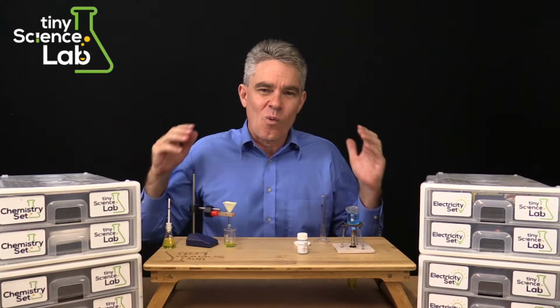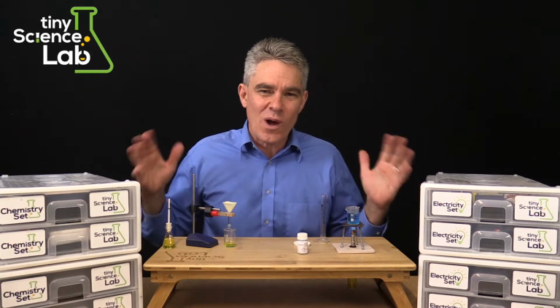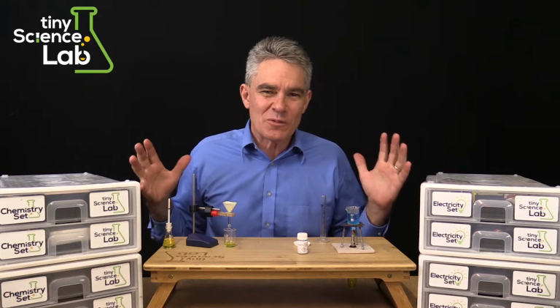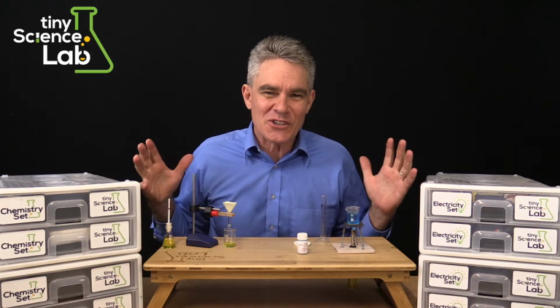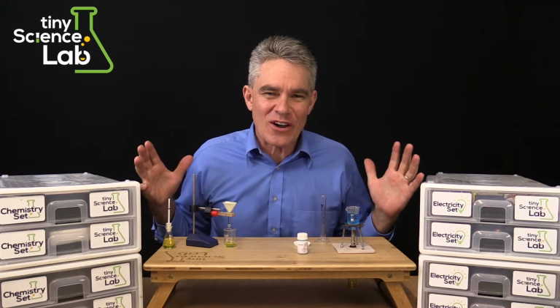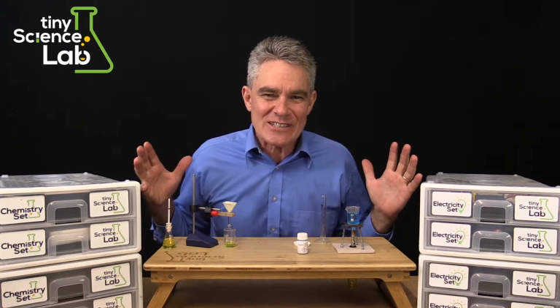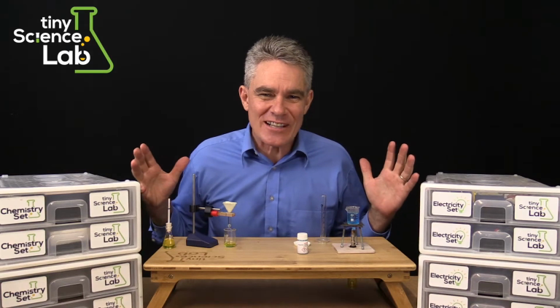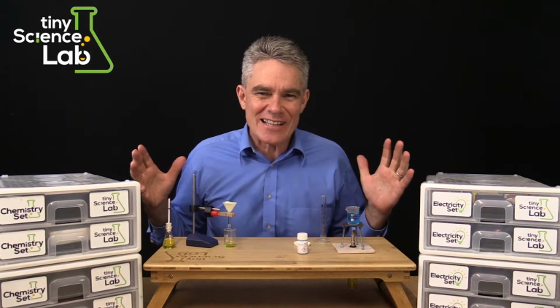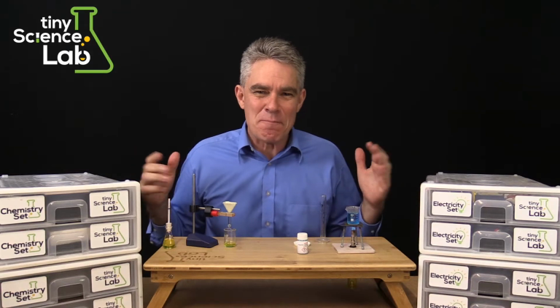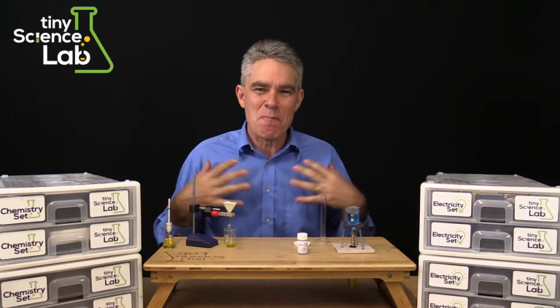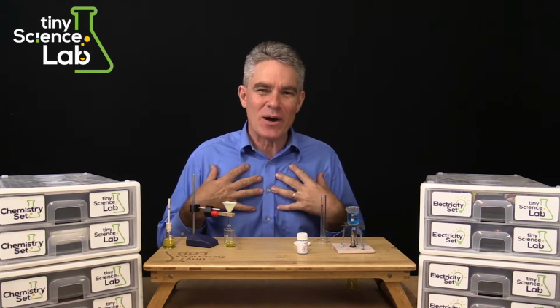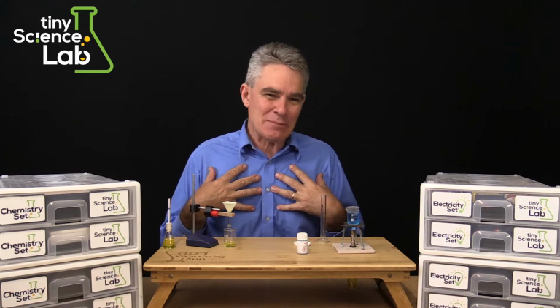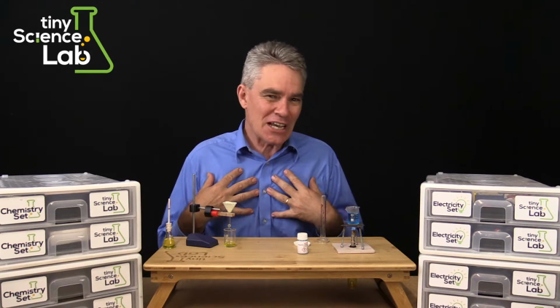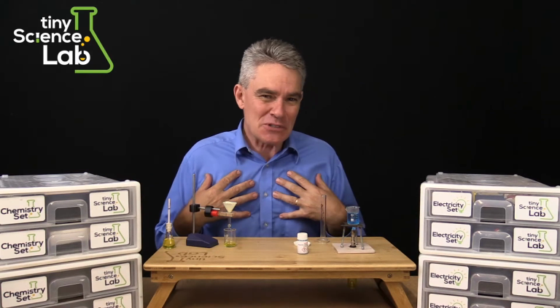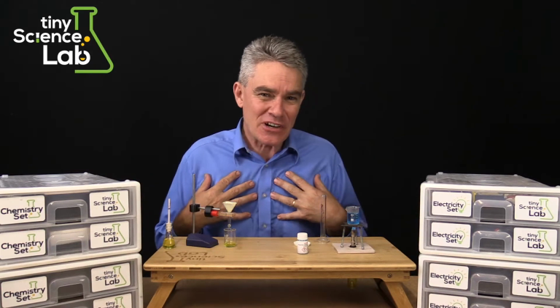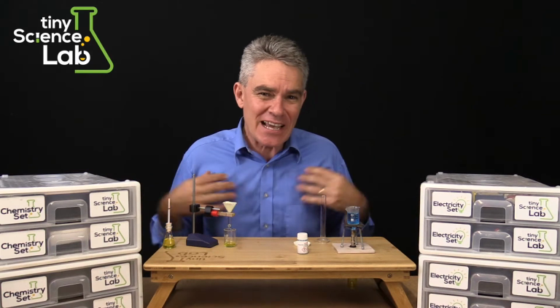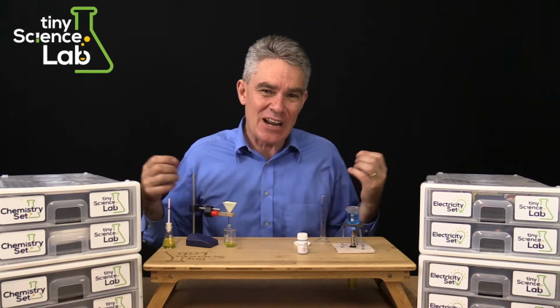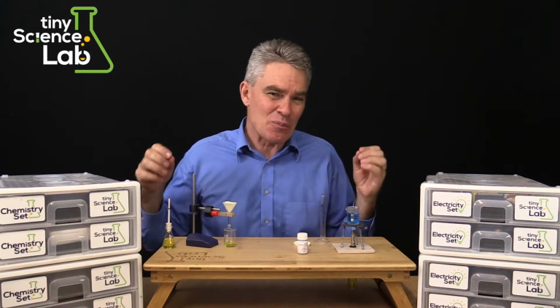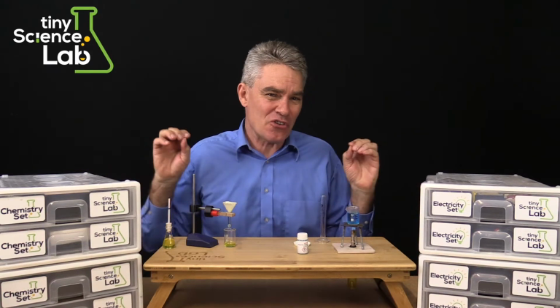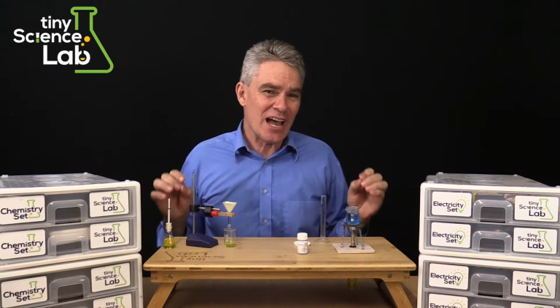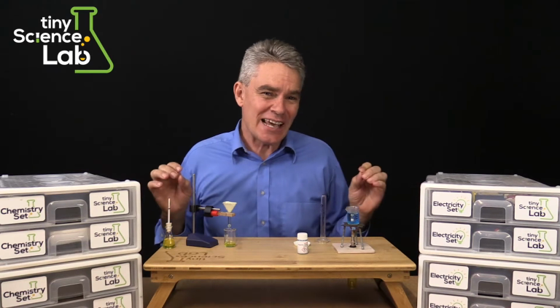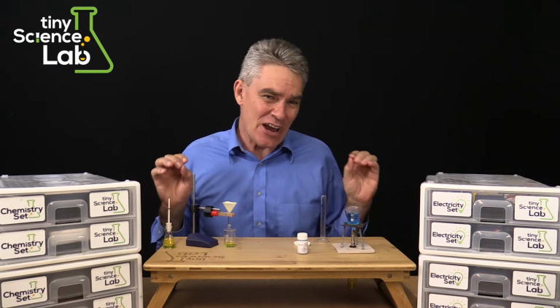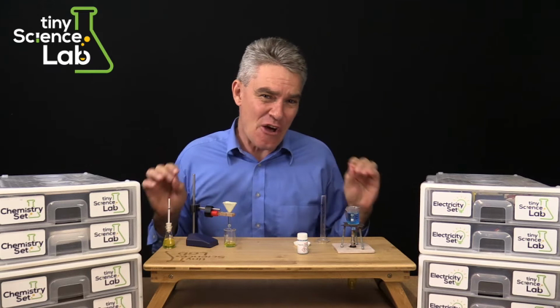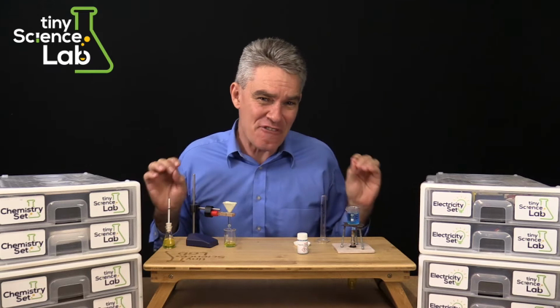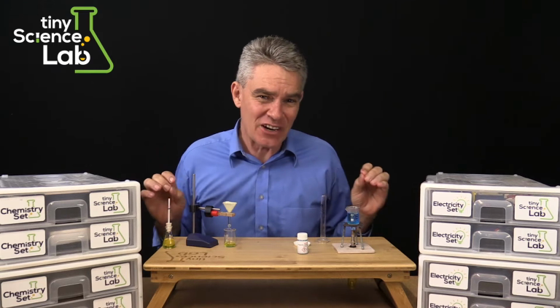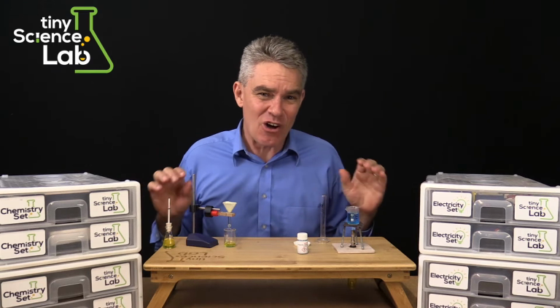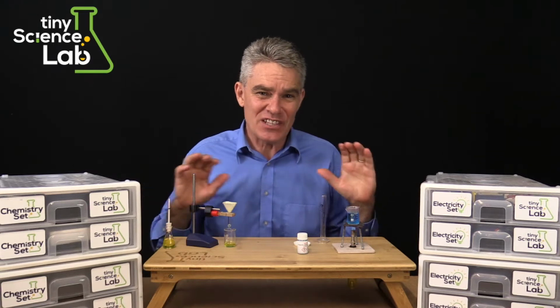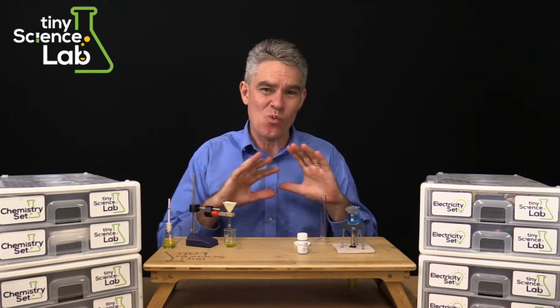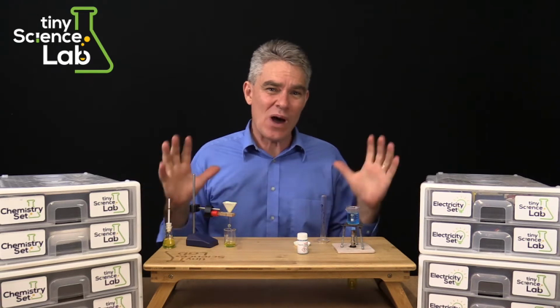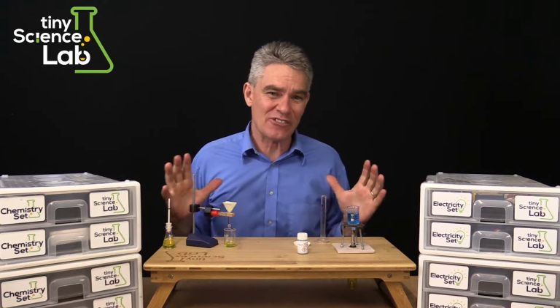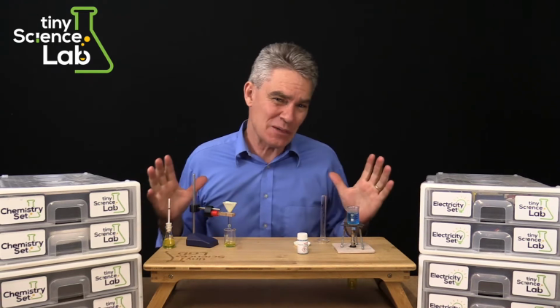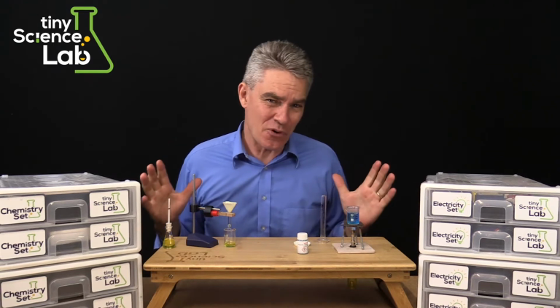Welcome to Tiny Science Lab. My name is Jacob Strickling and I'm the creator and co-founder of this wonderful enterprise.